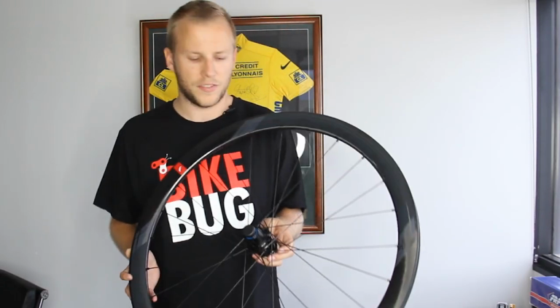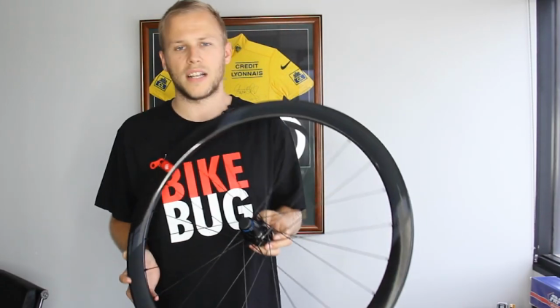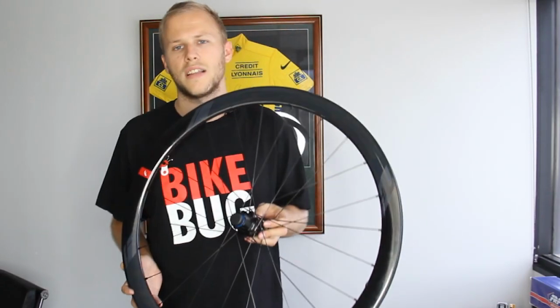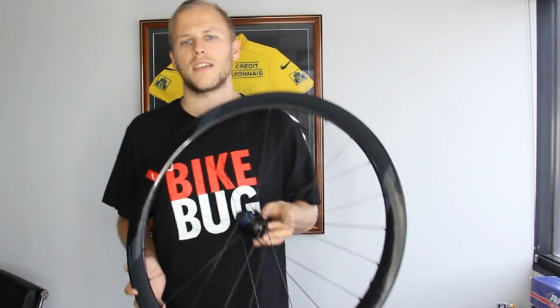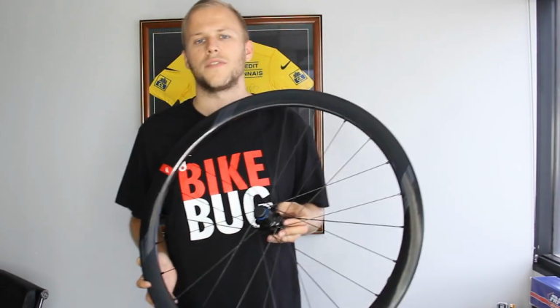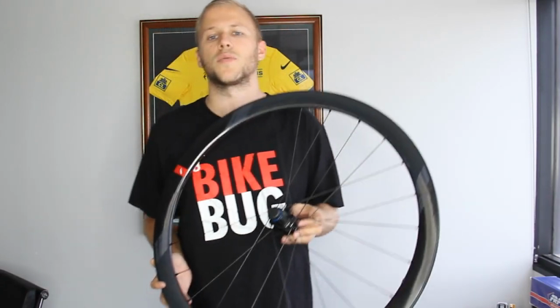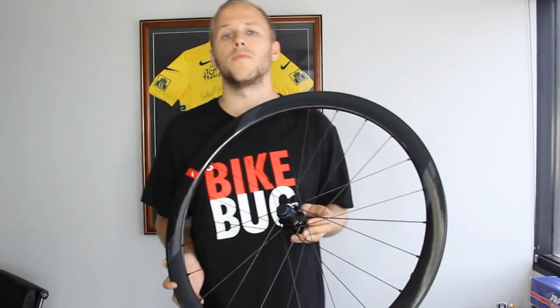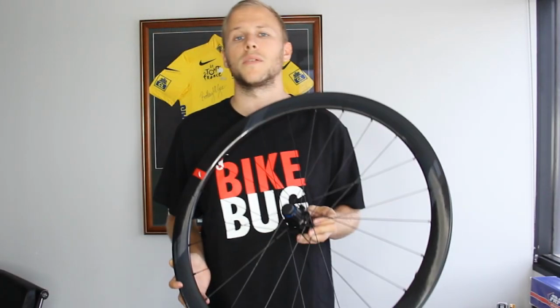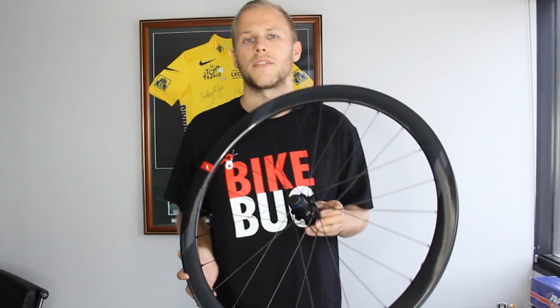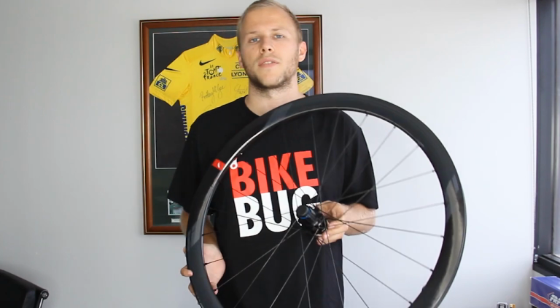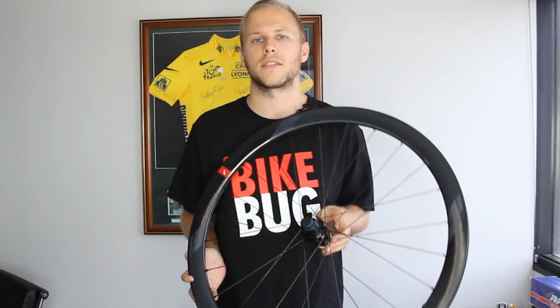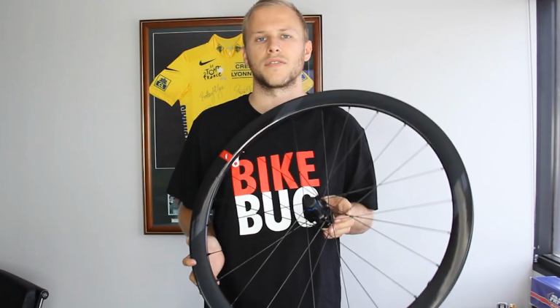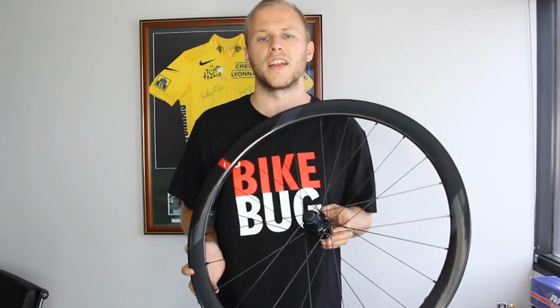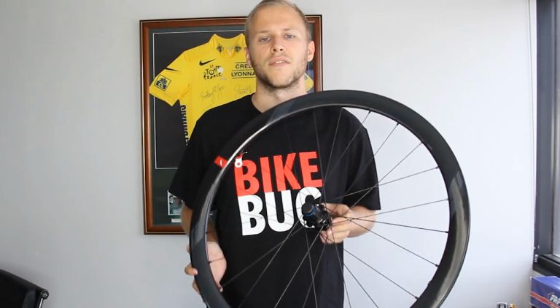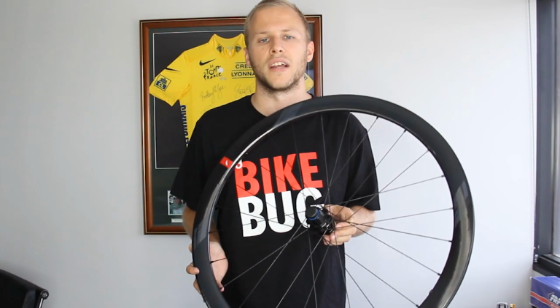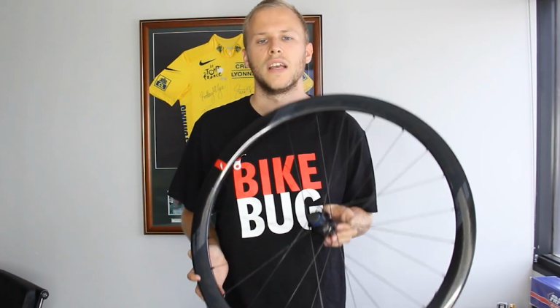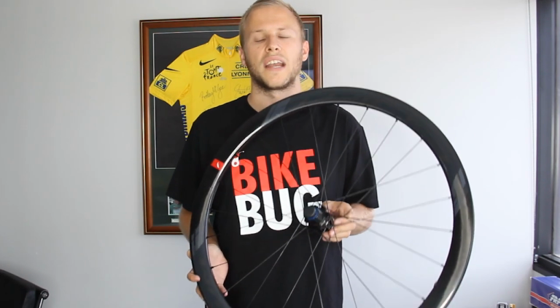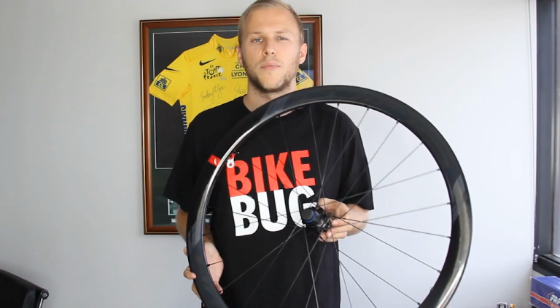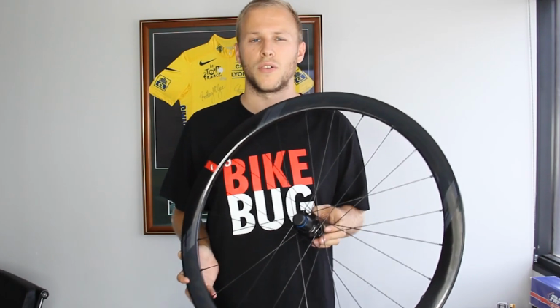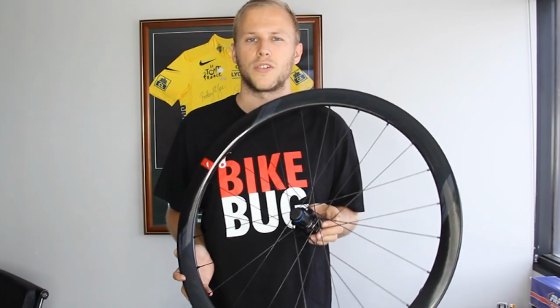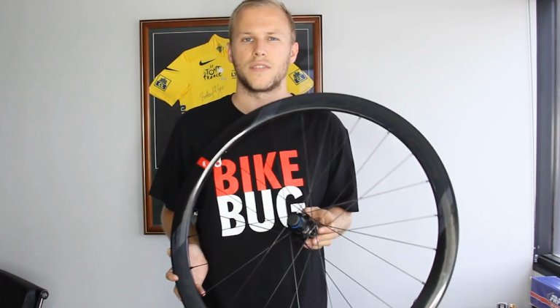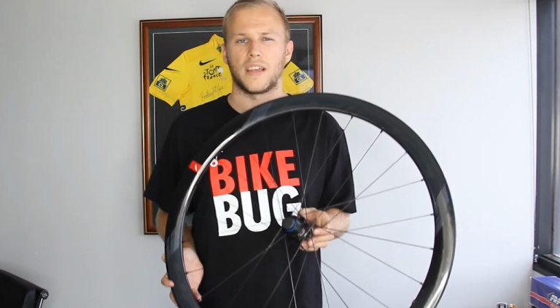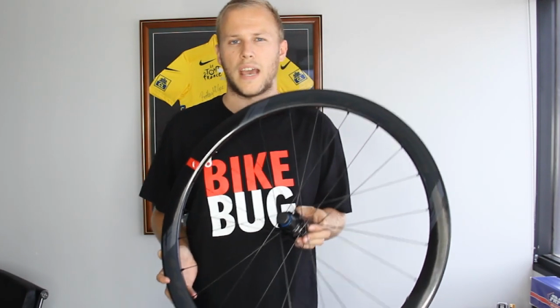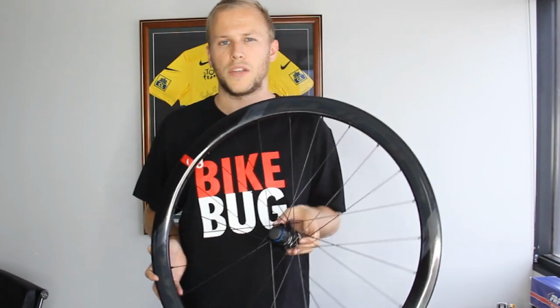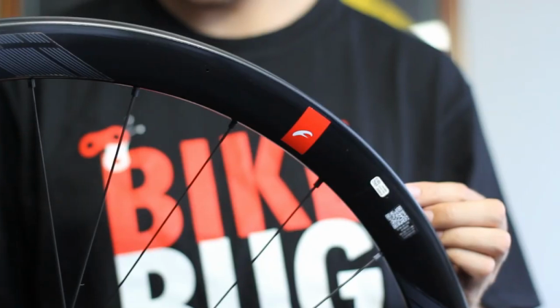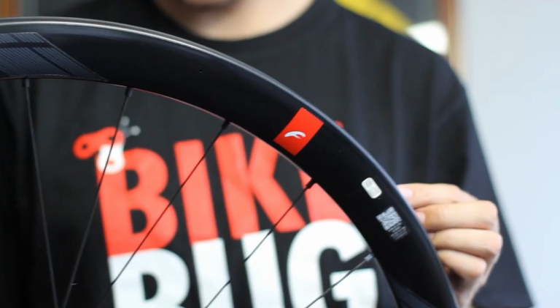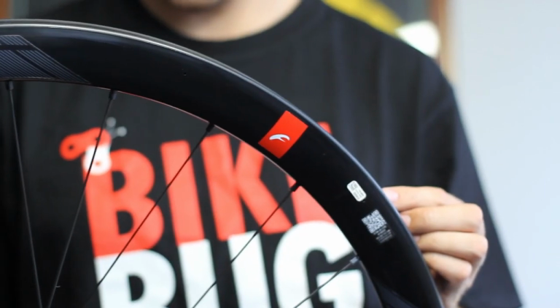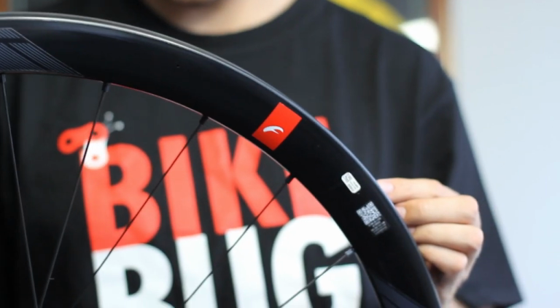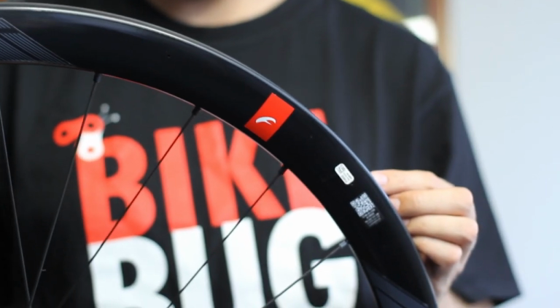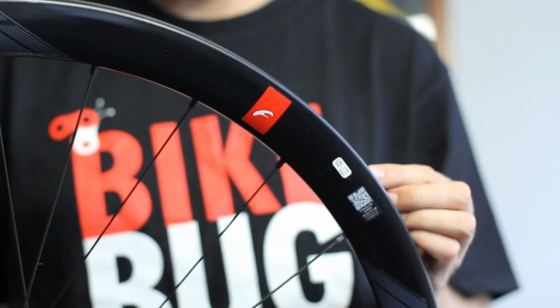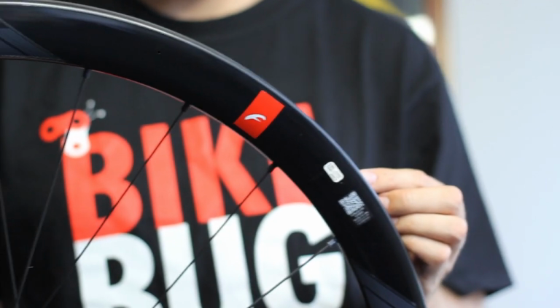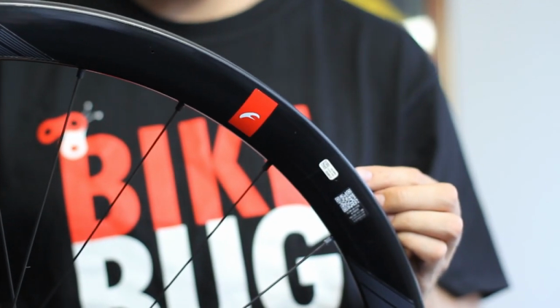They're set up for 12 millimeter through axles front and rear, and come with your choice of either Campy, SRAM, or Shimano freehub bodies.